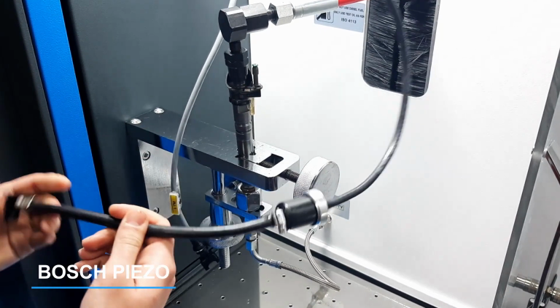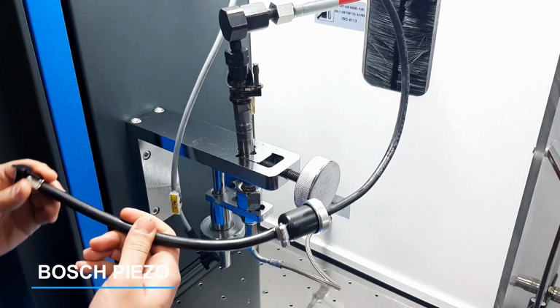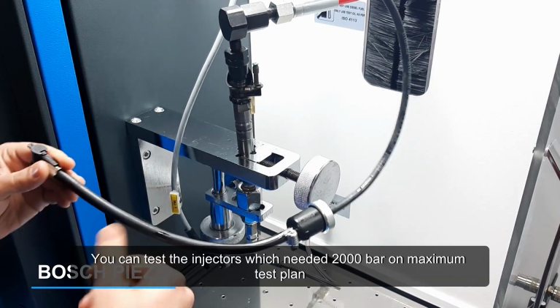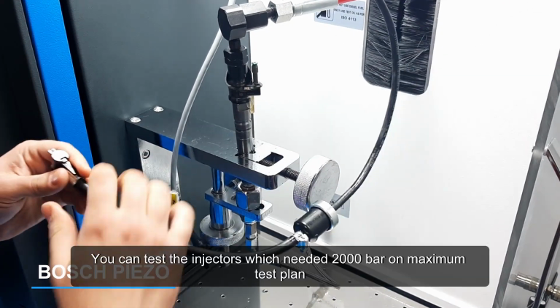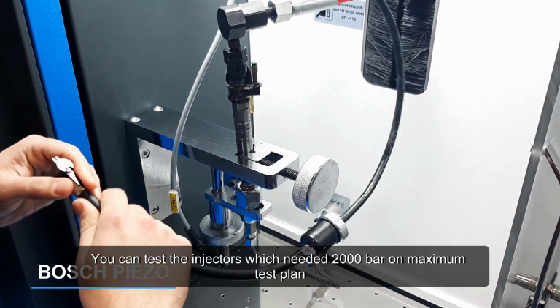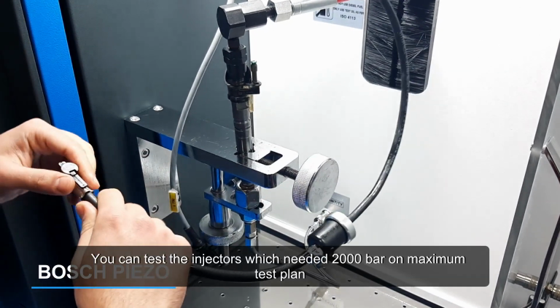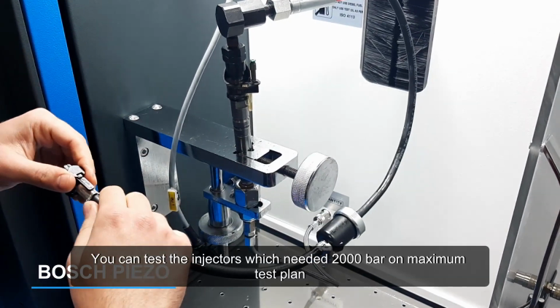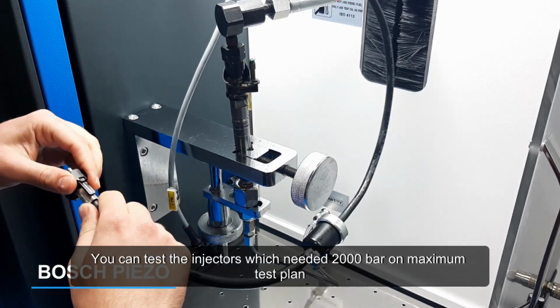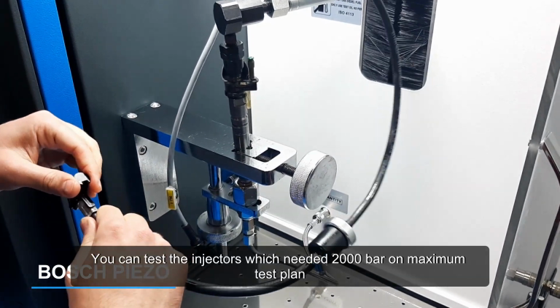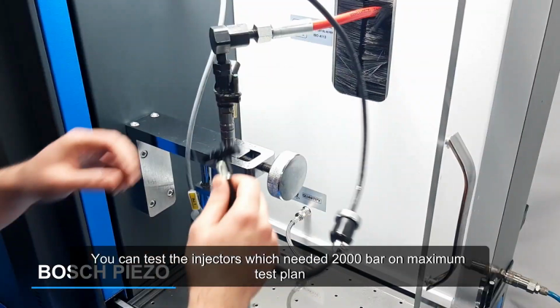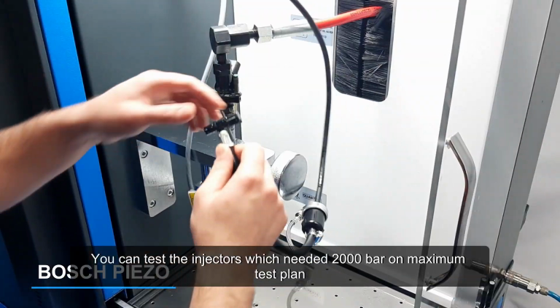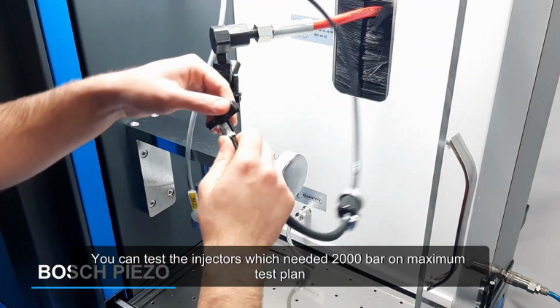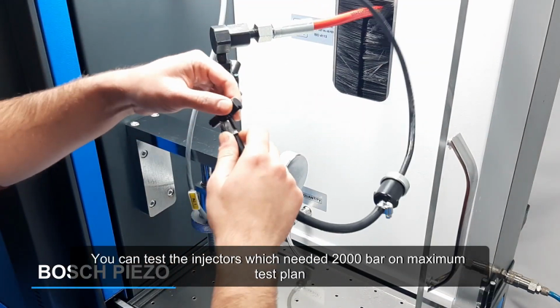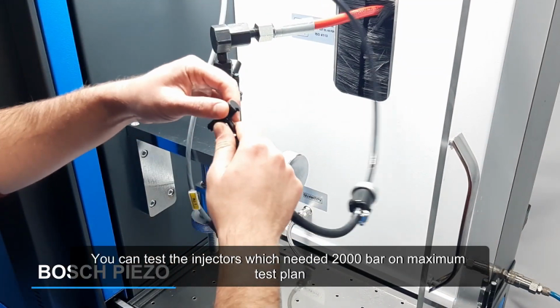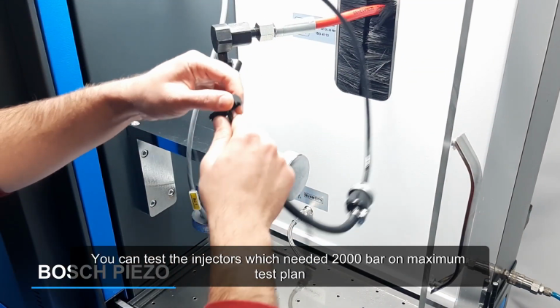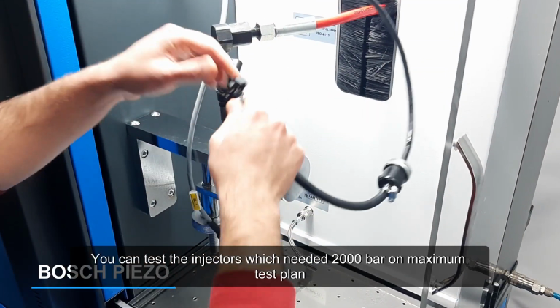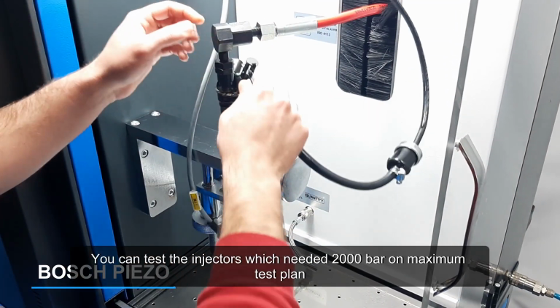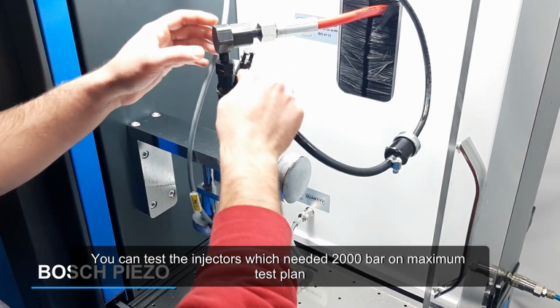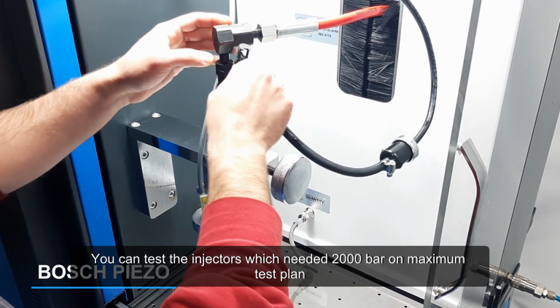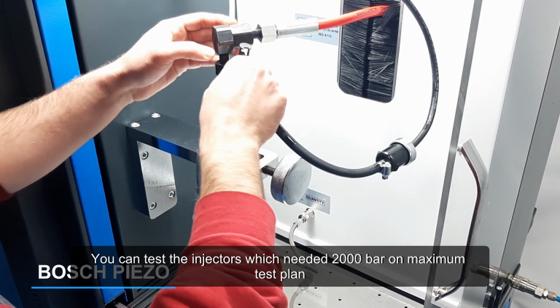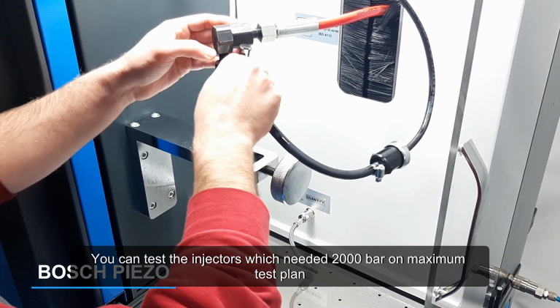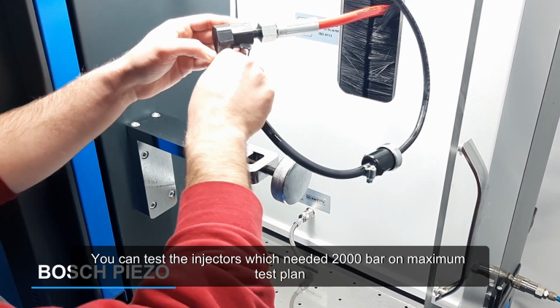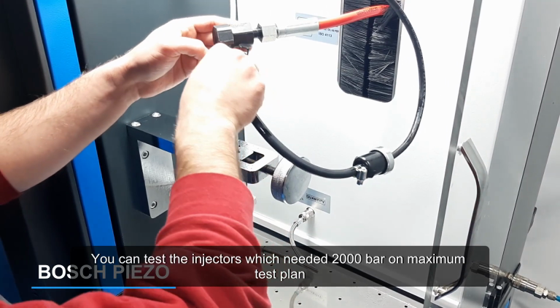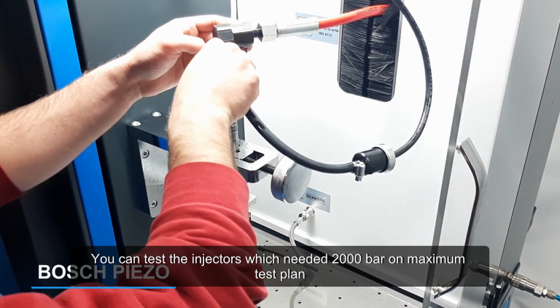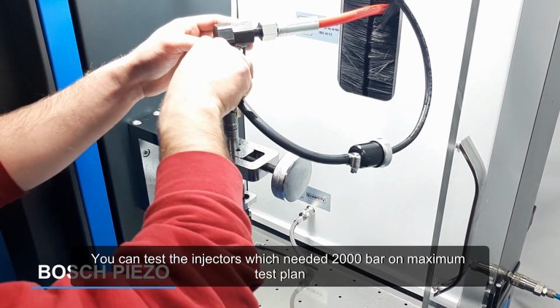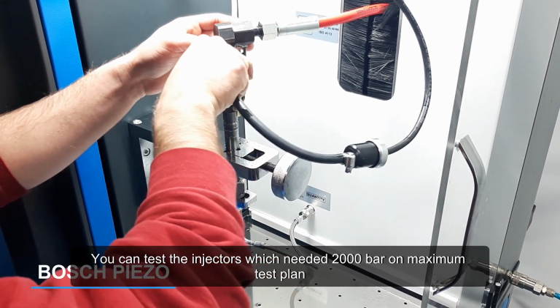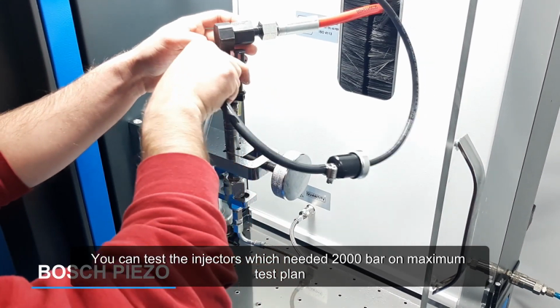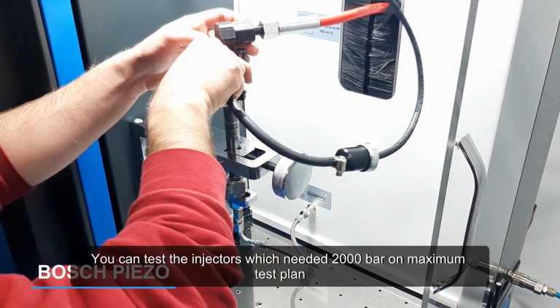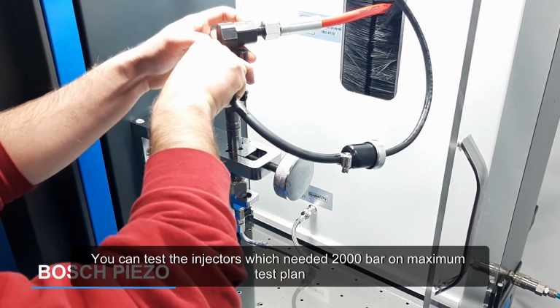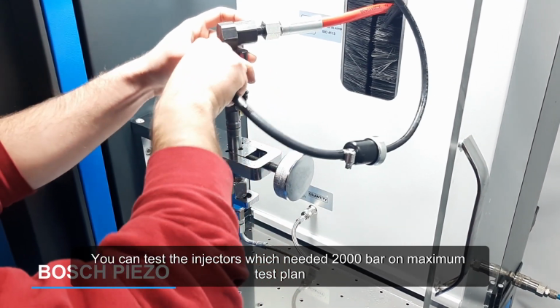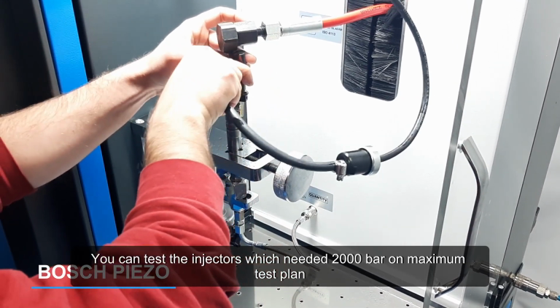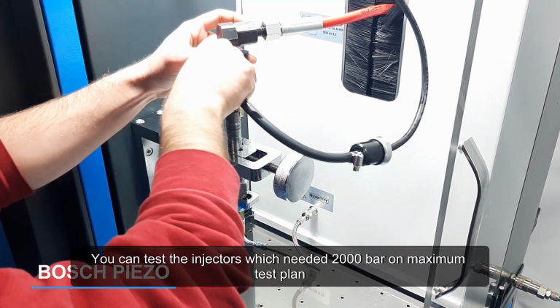You can test injectors which require up to 2,000 bar in the maximum gas test plan.